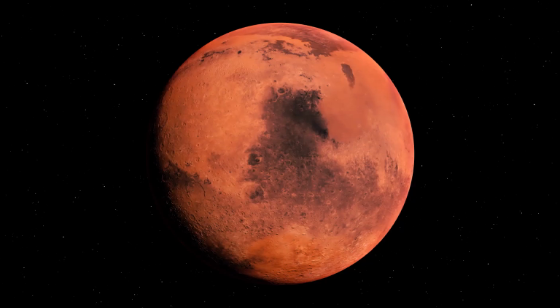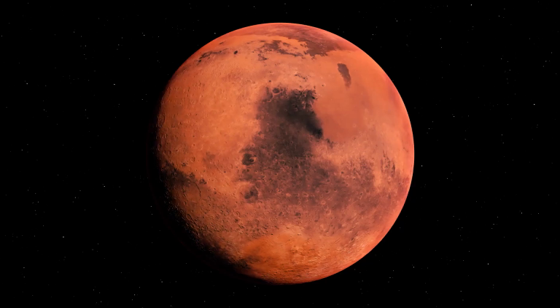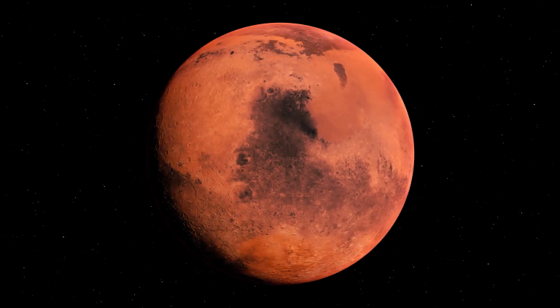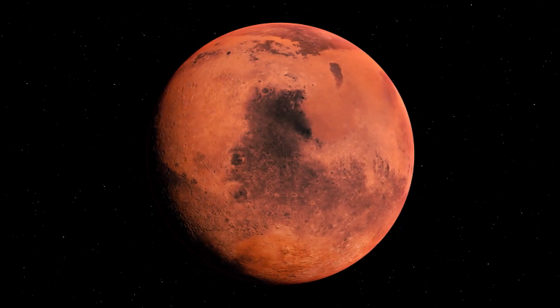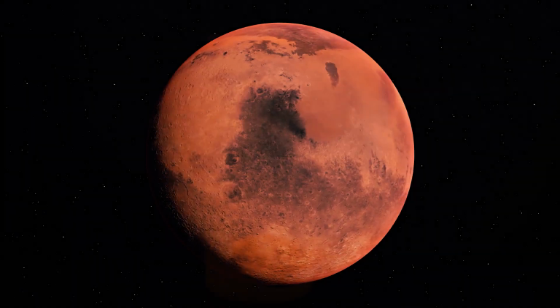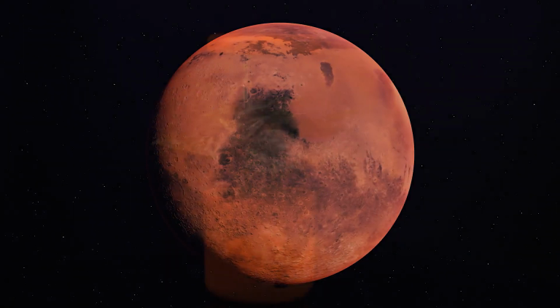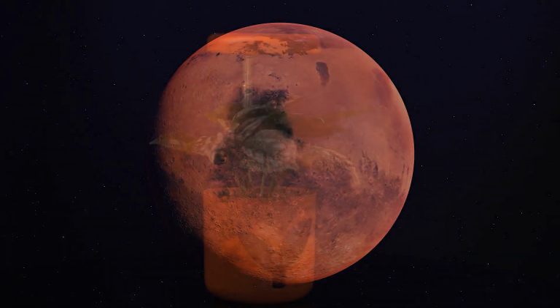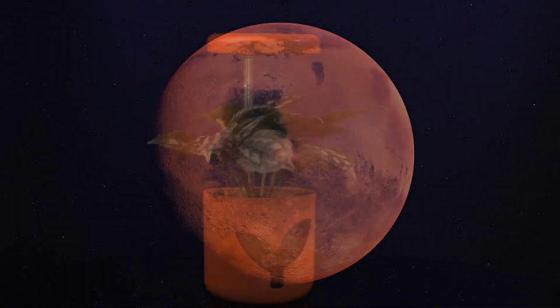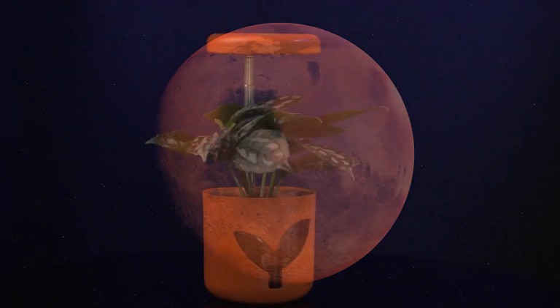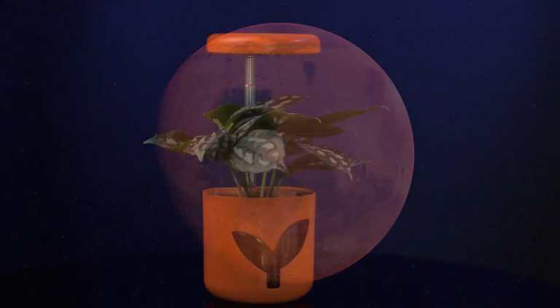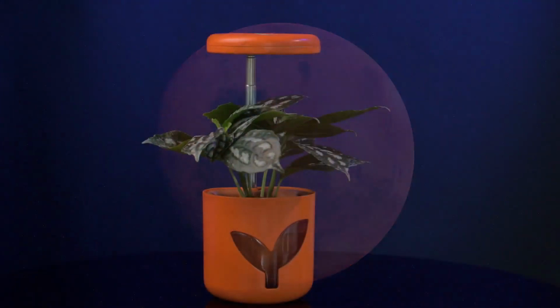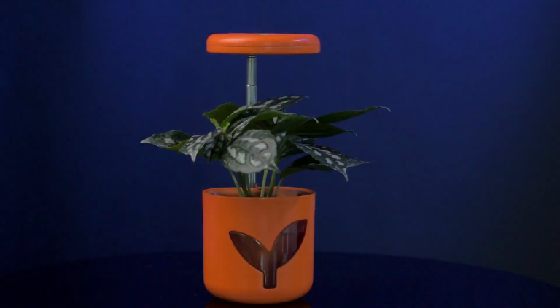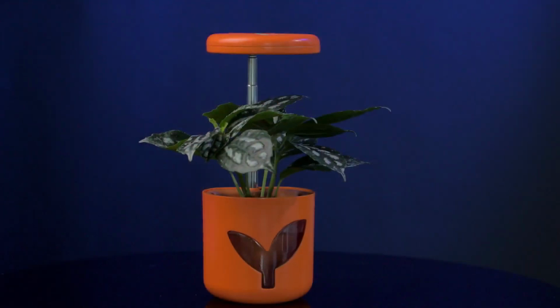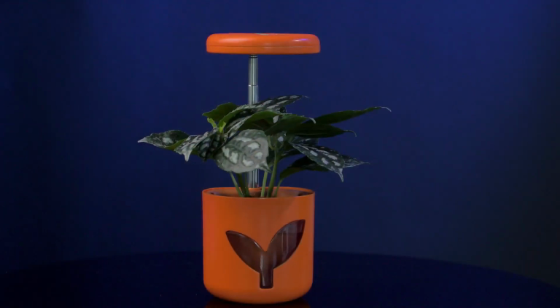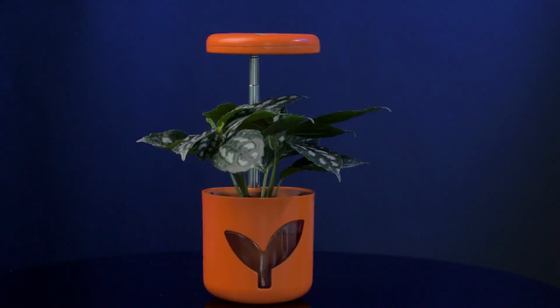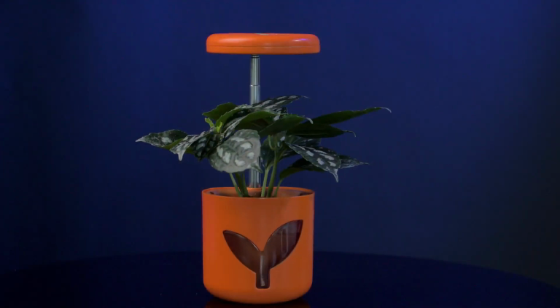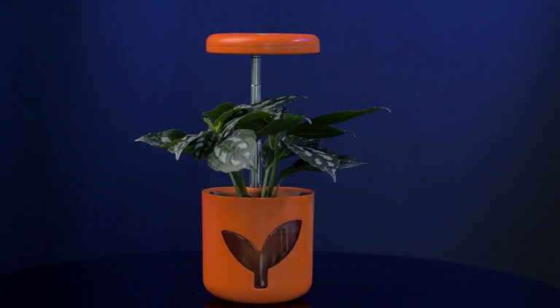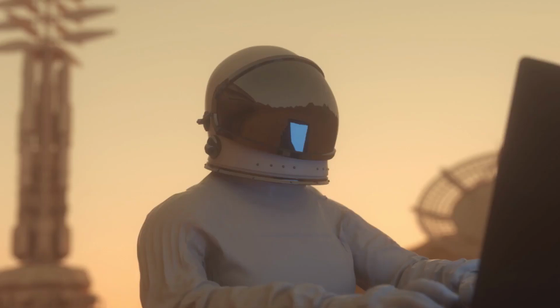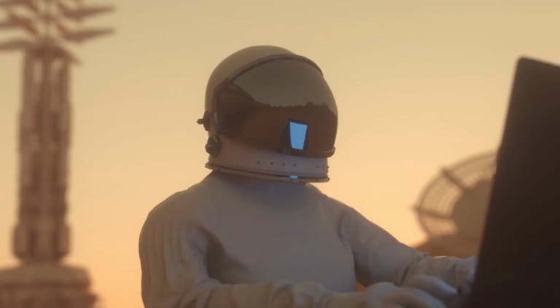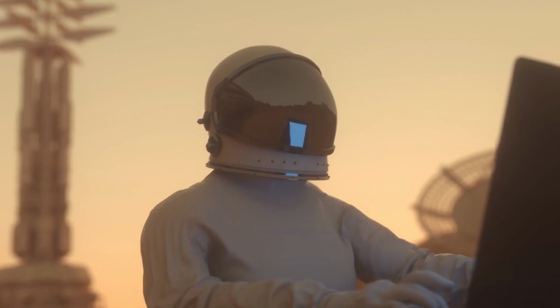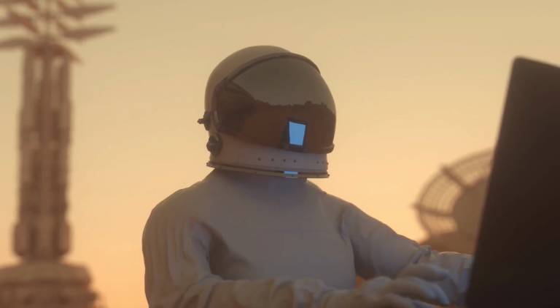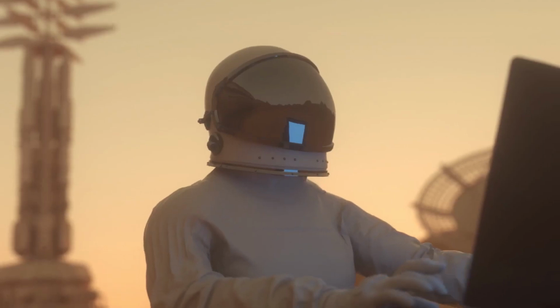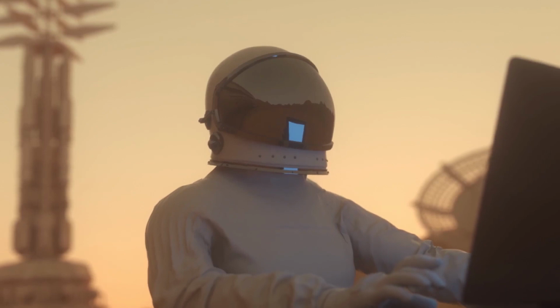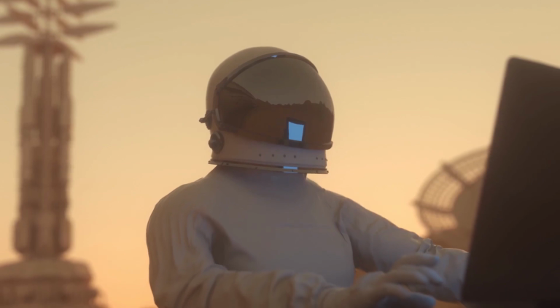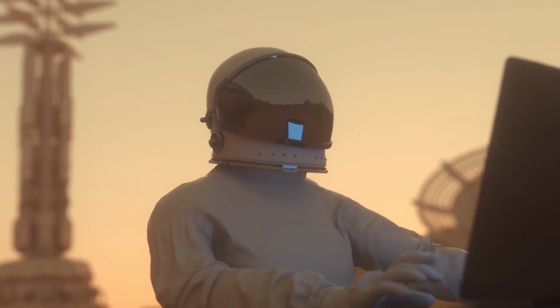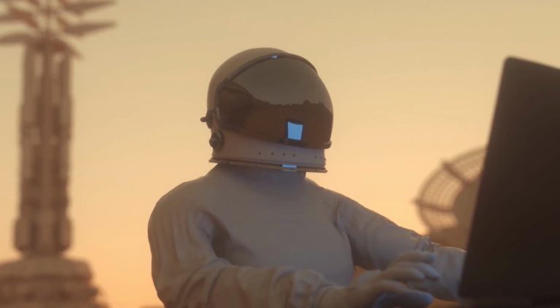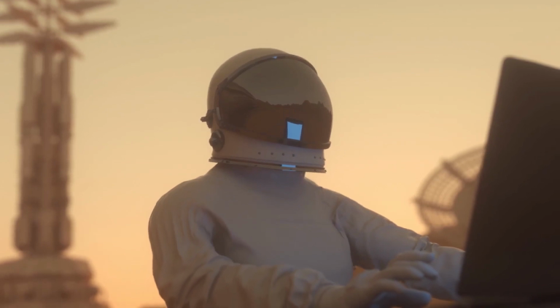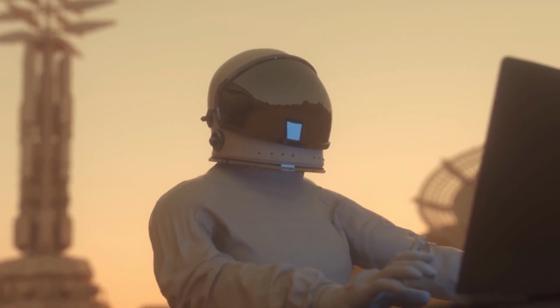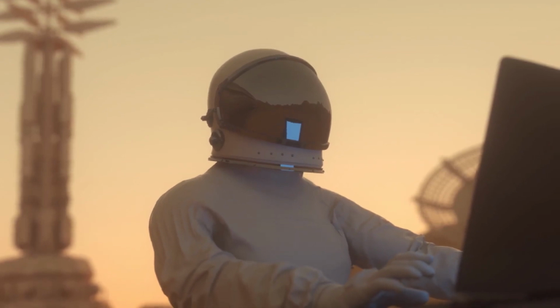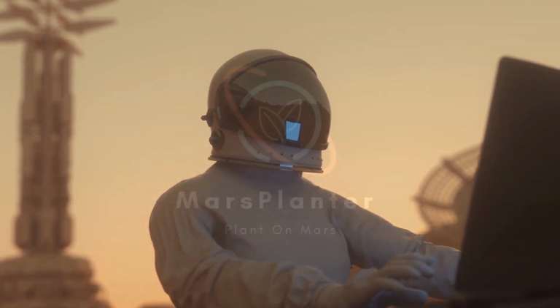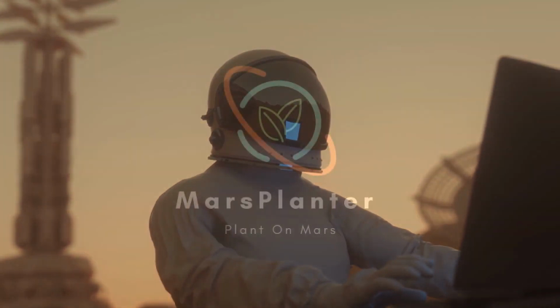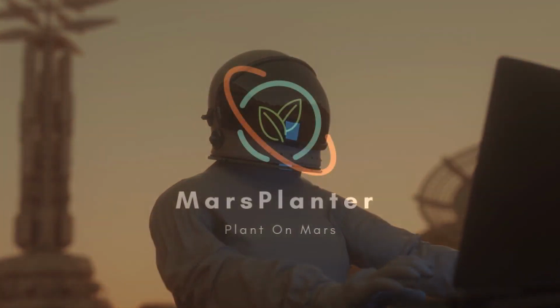May SpaceX bring us to Mars next year, and we are going to plant on it with Mars Planter.